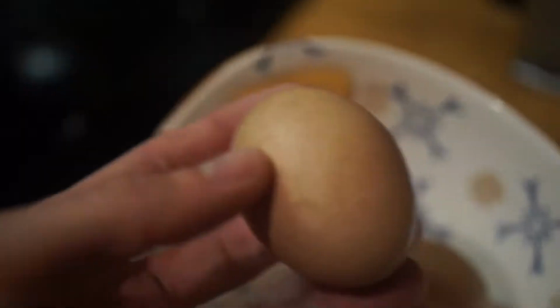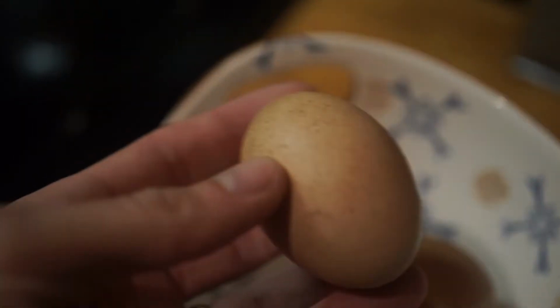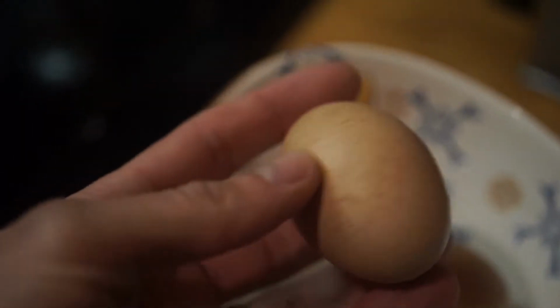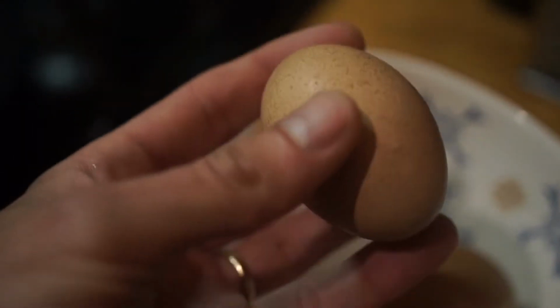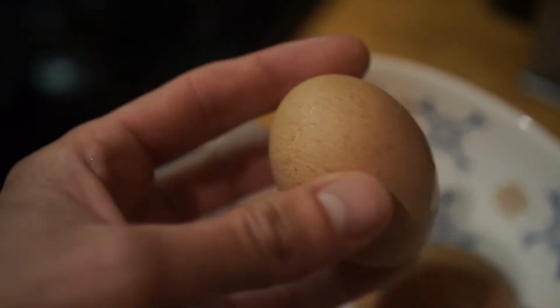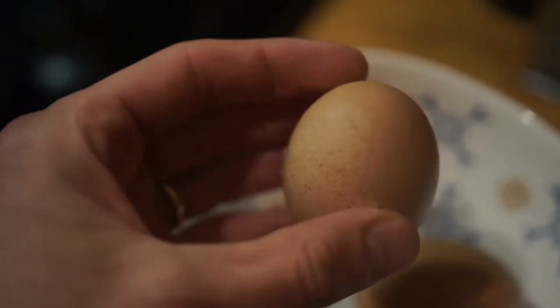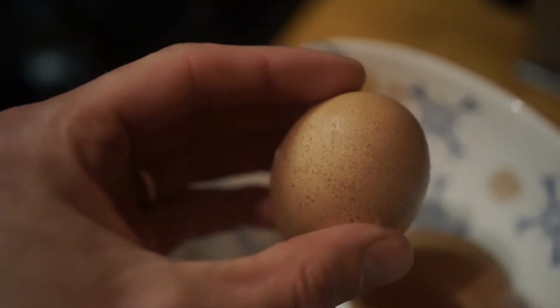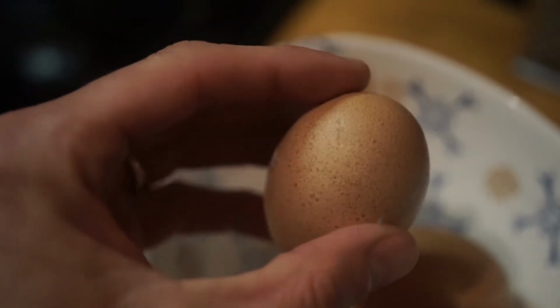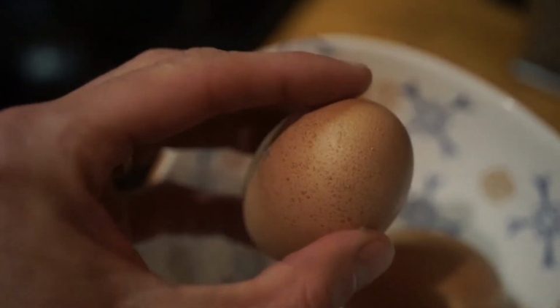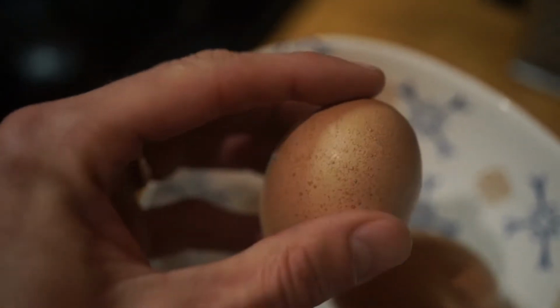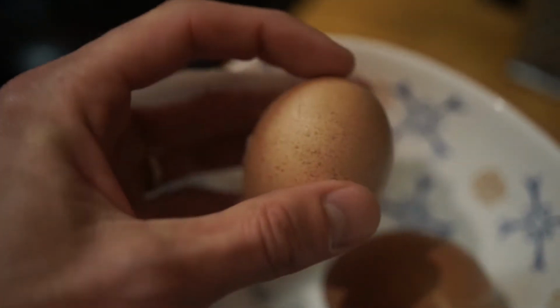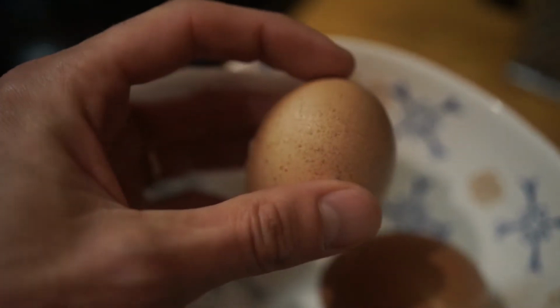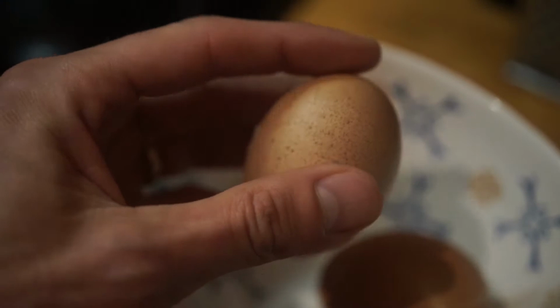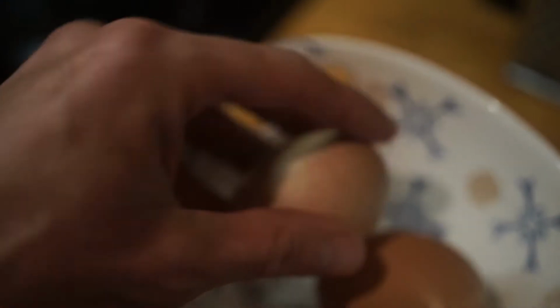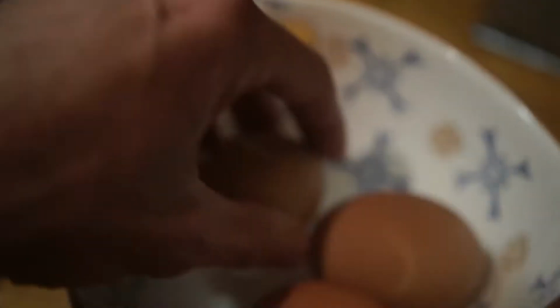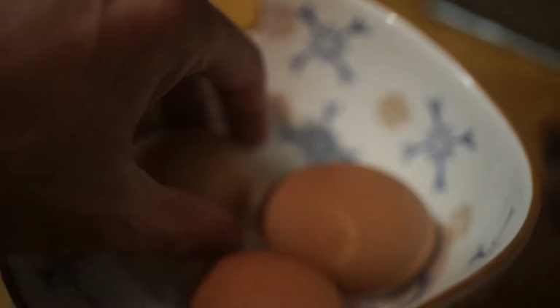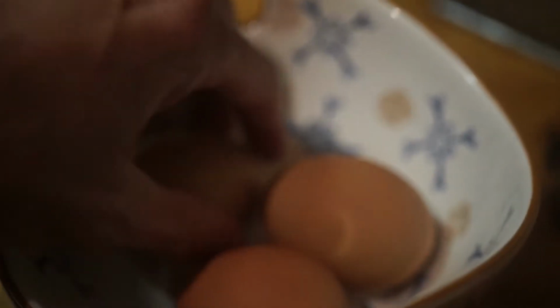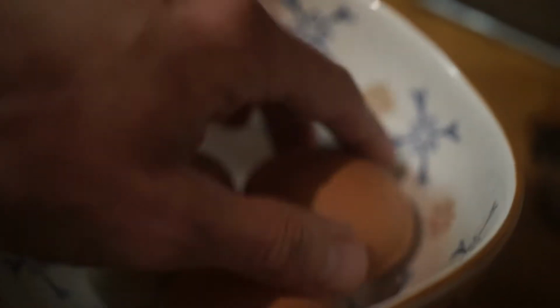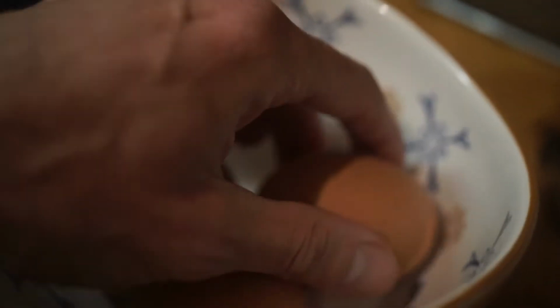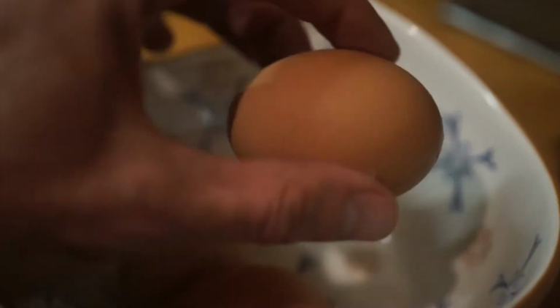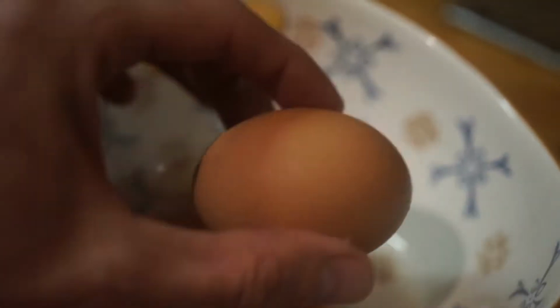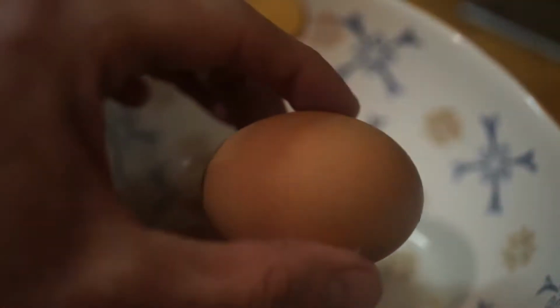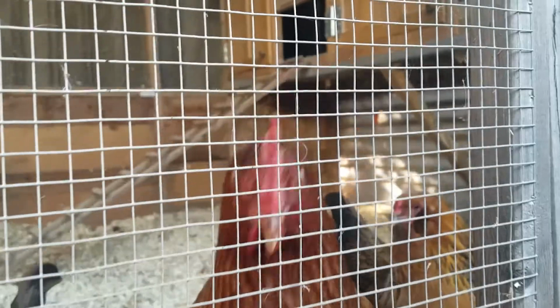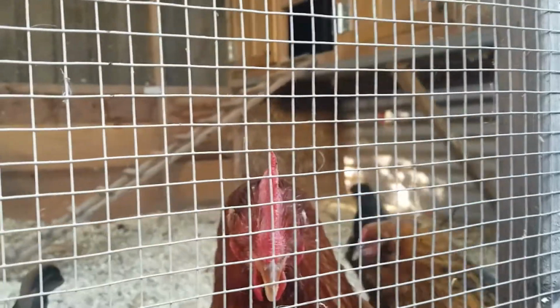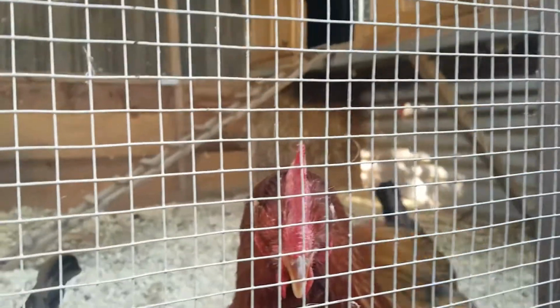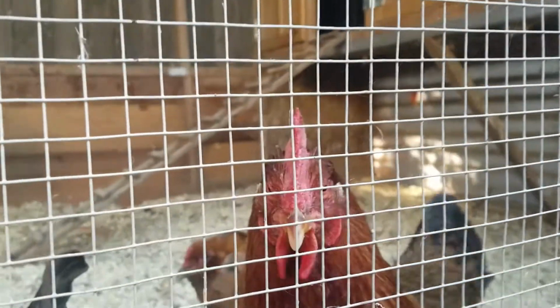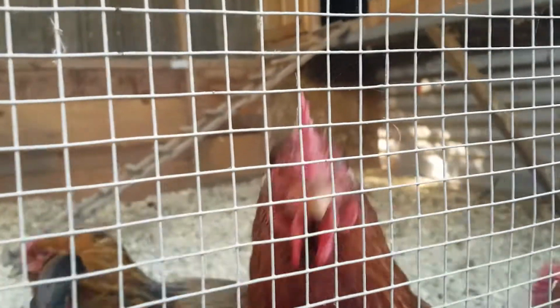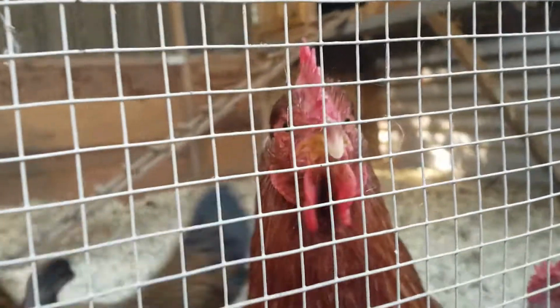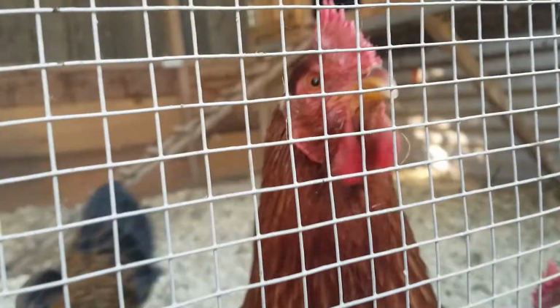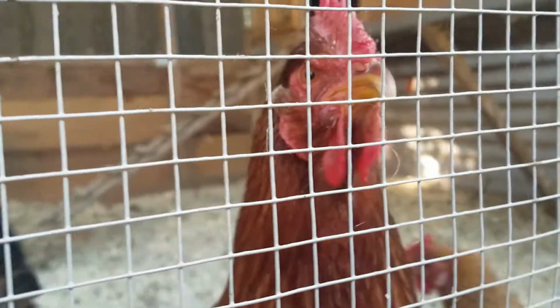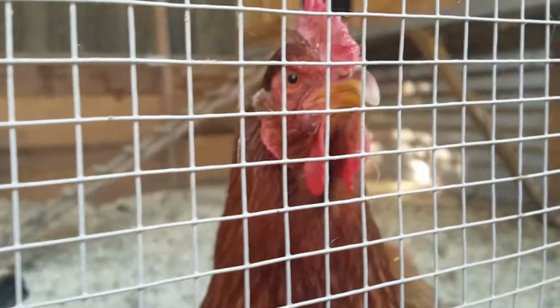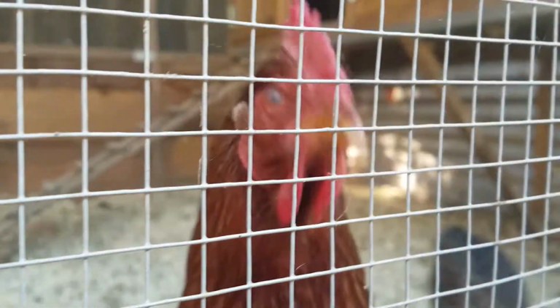Are they producing healthy, nutritious, good quality eggs, or are there other things we're trying to understand that might be present in these eggs?